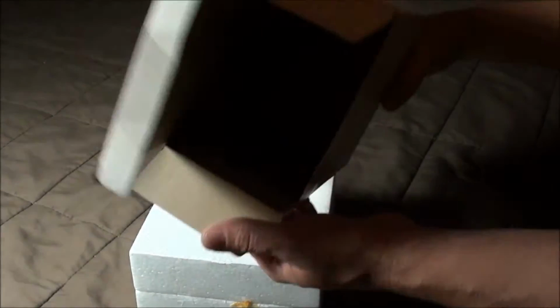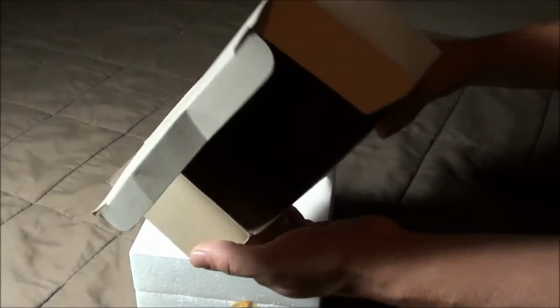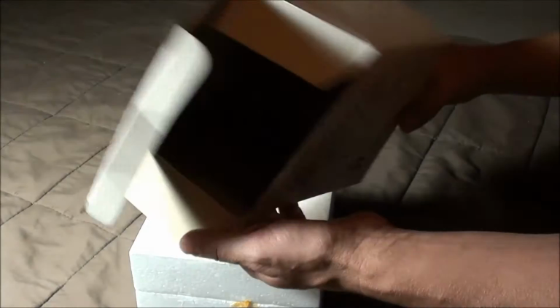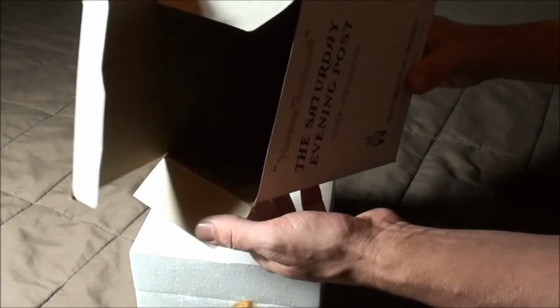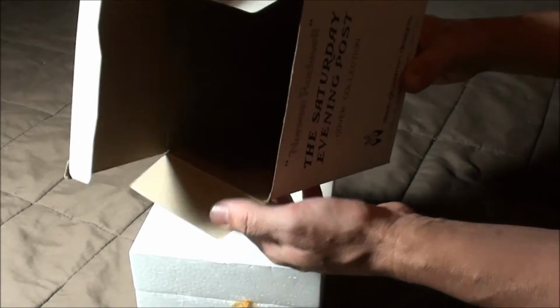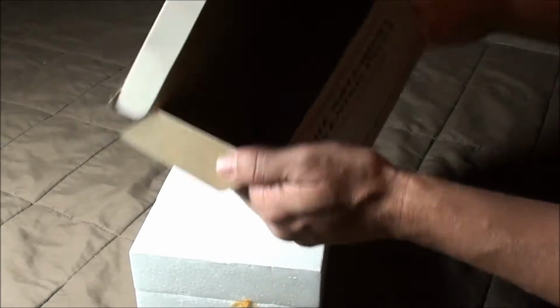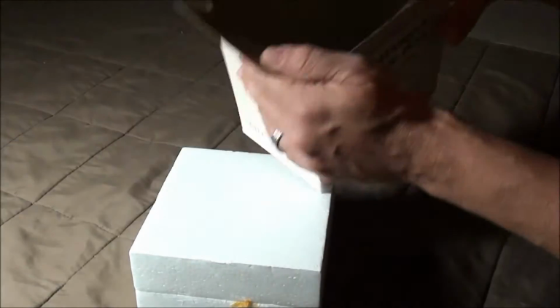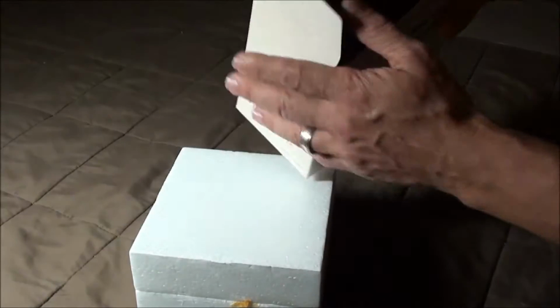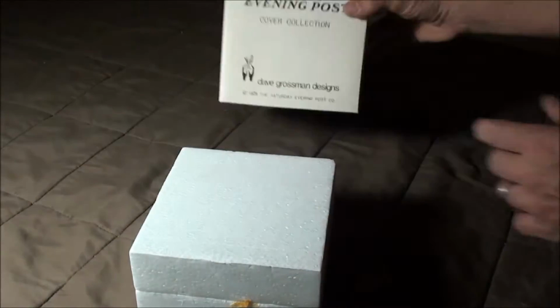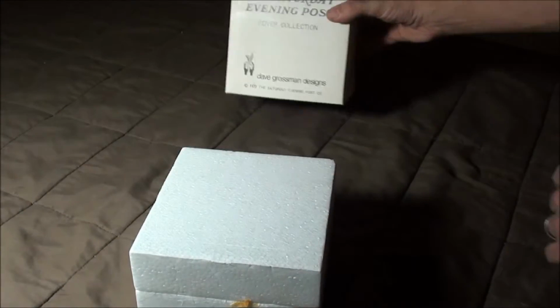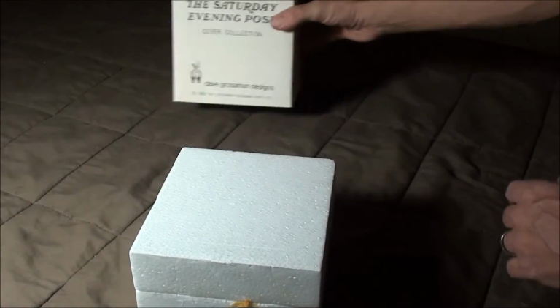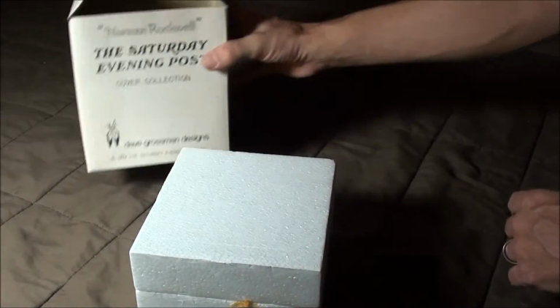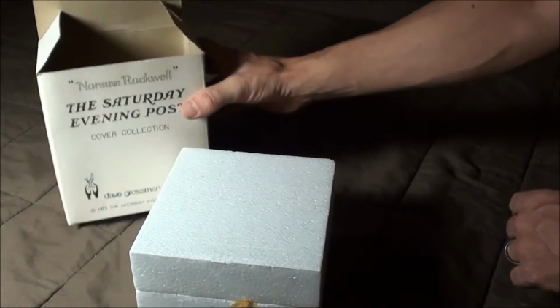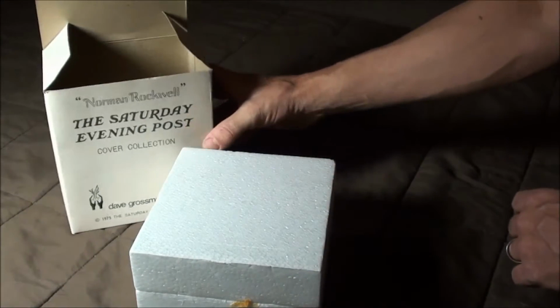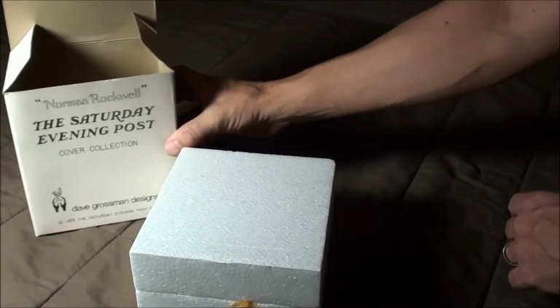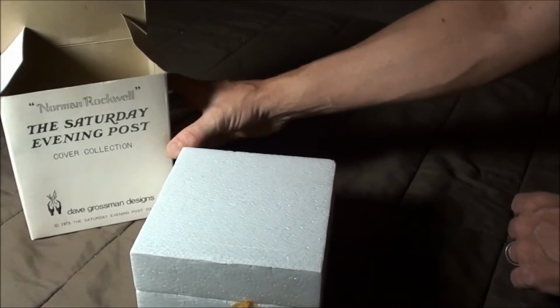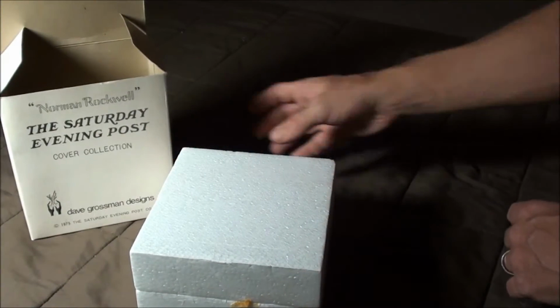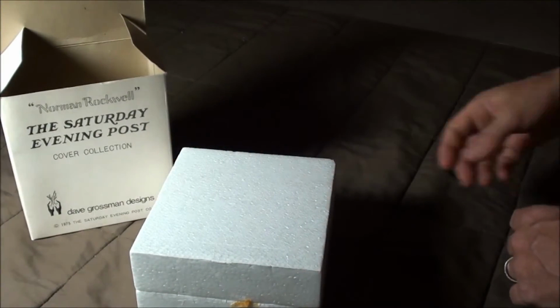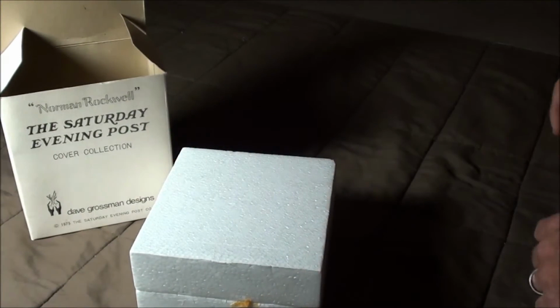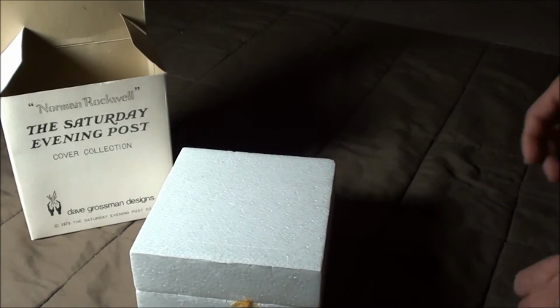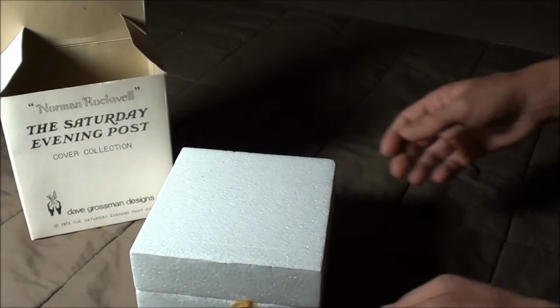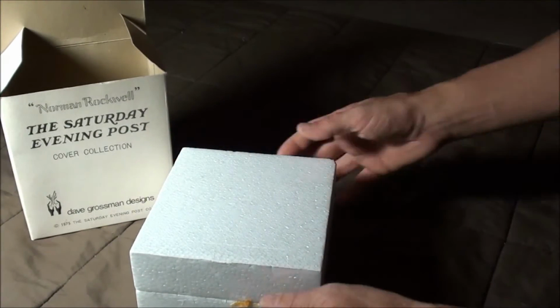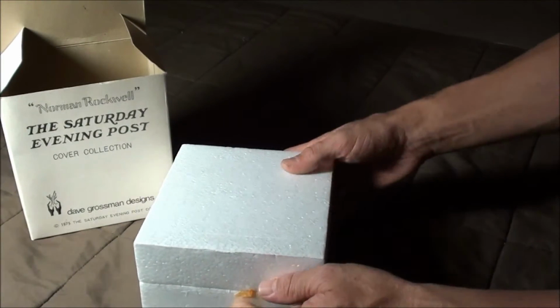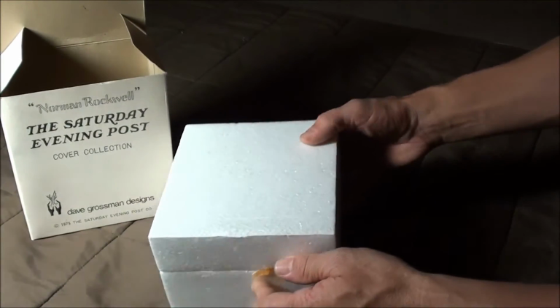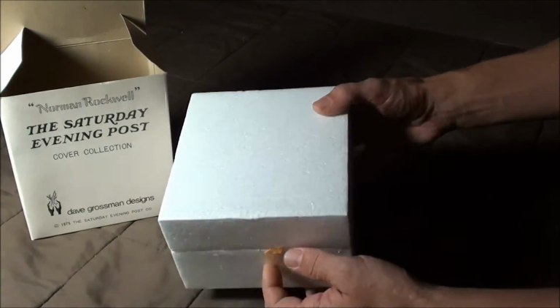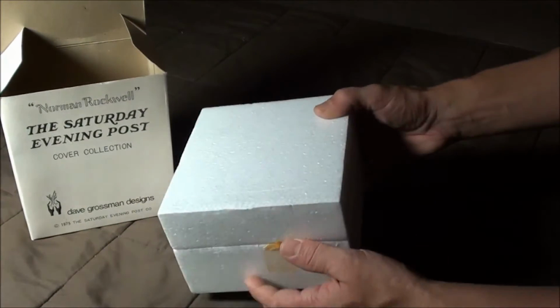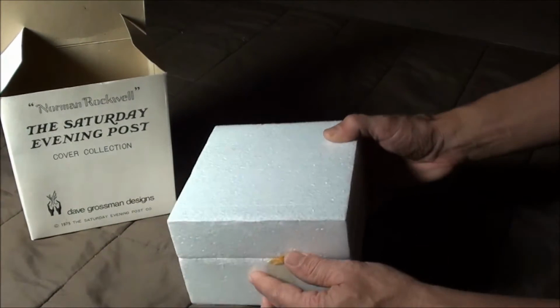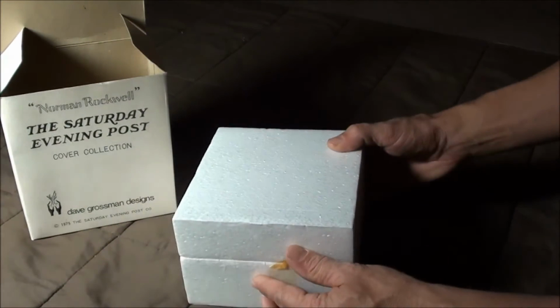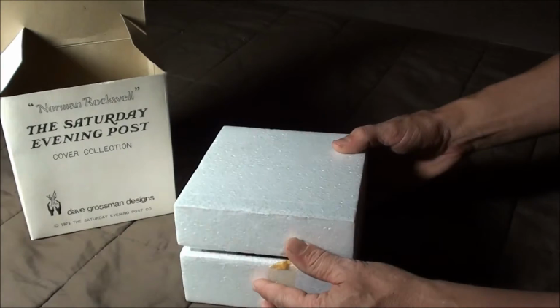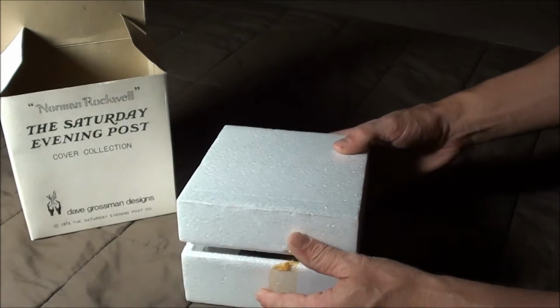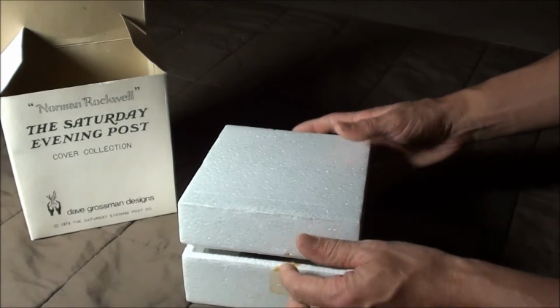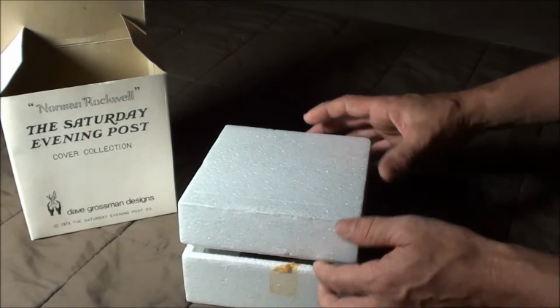Alright, empty box. There's no advertisements or anything in there. Let's see what we got.